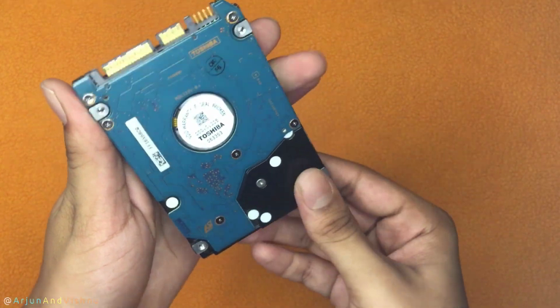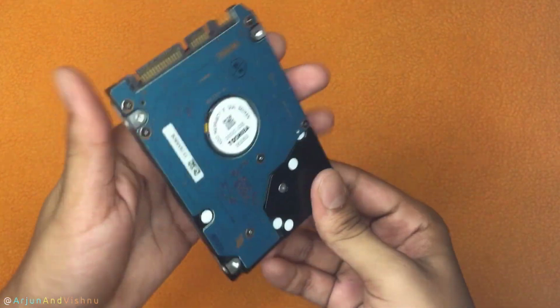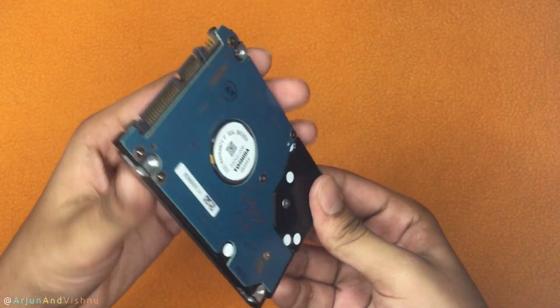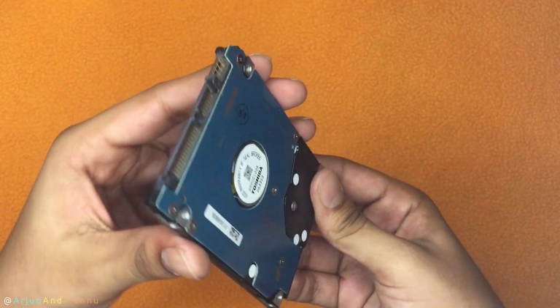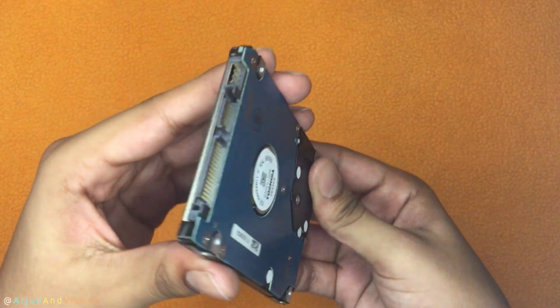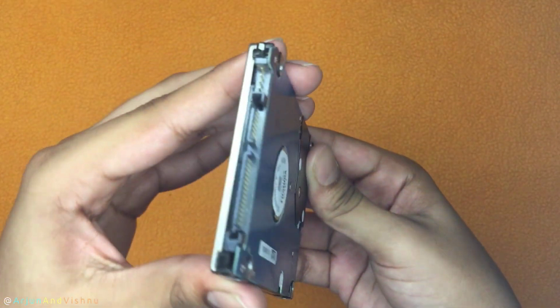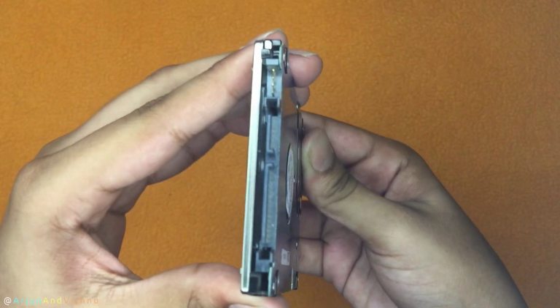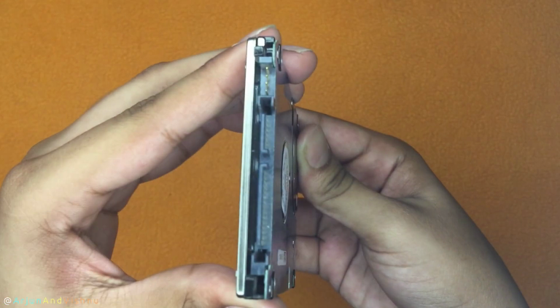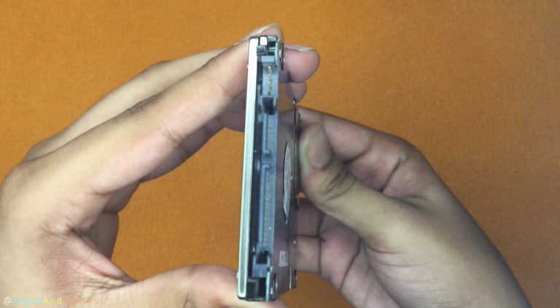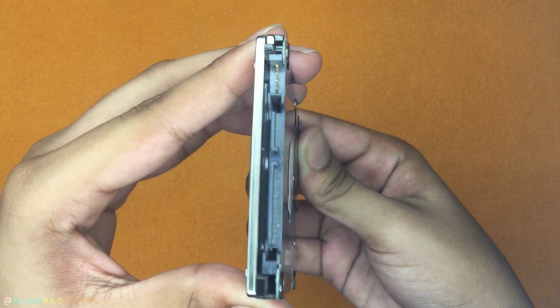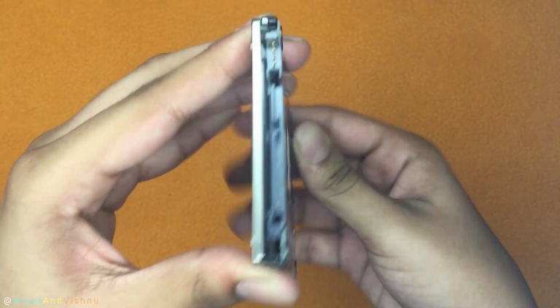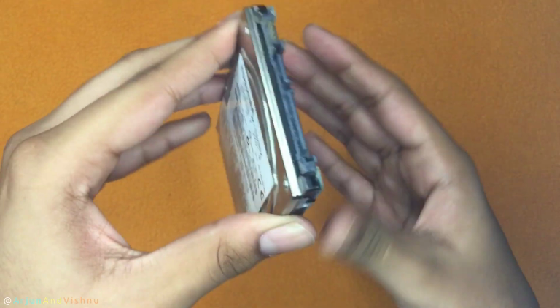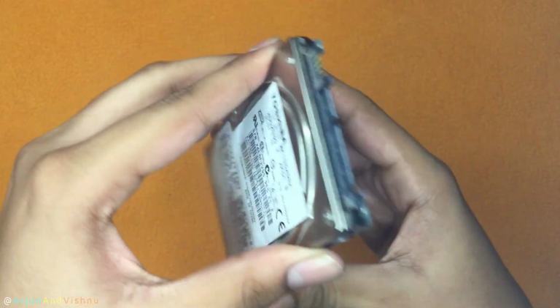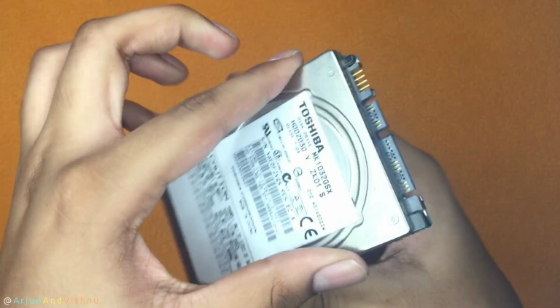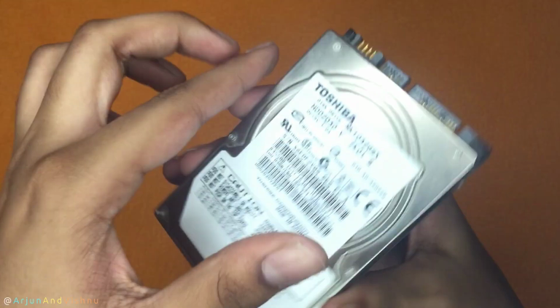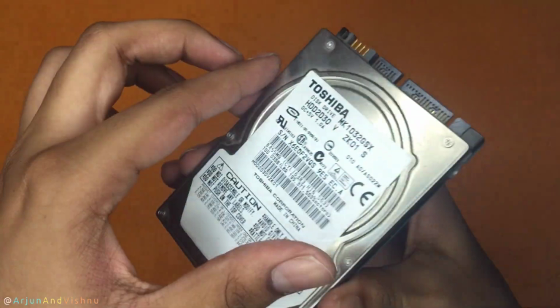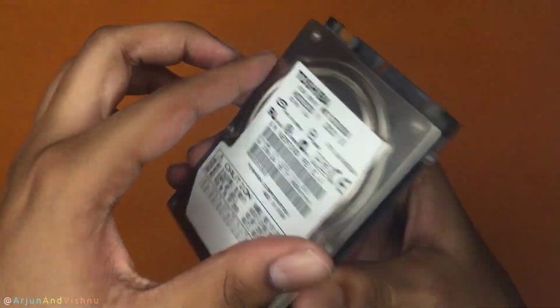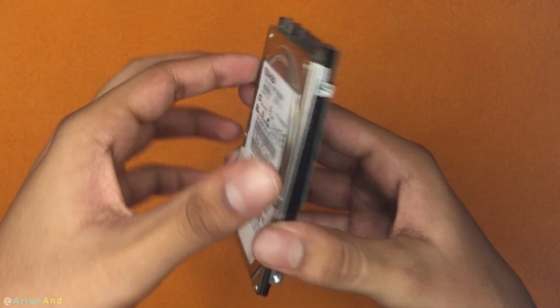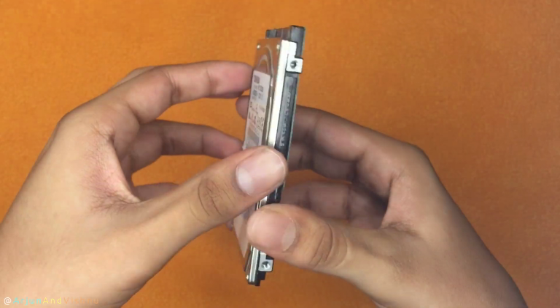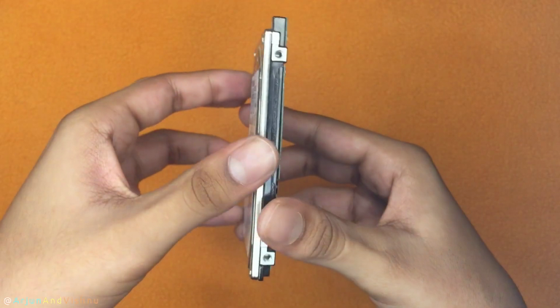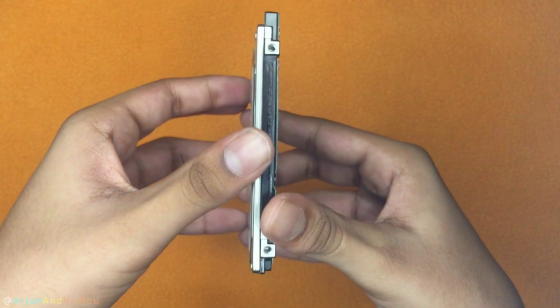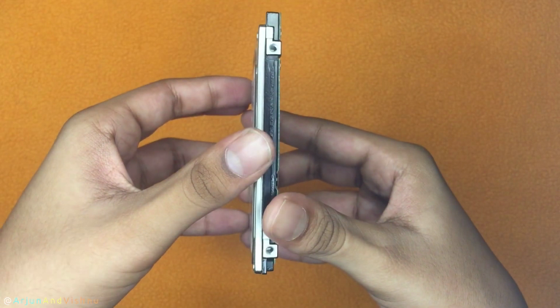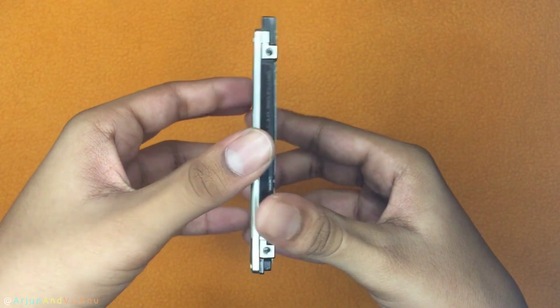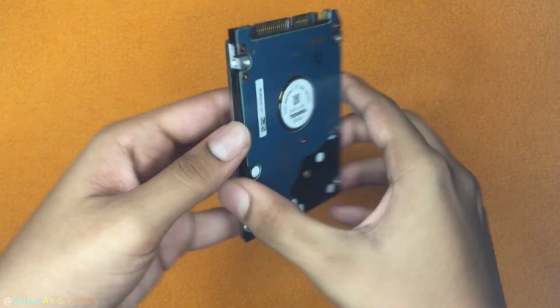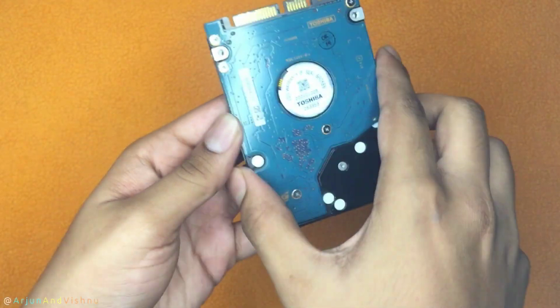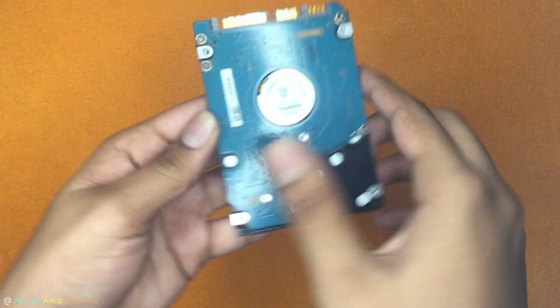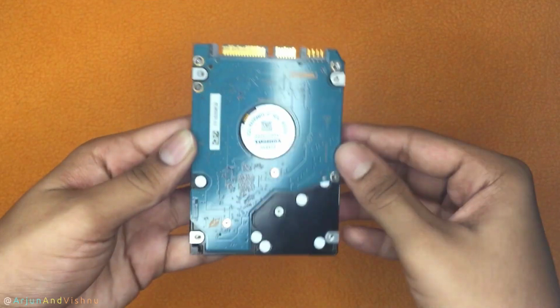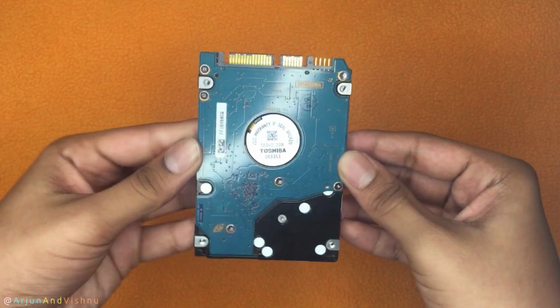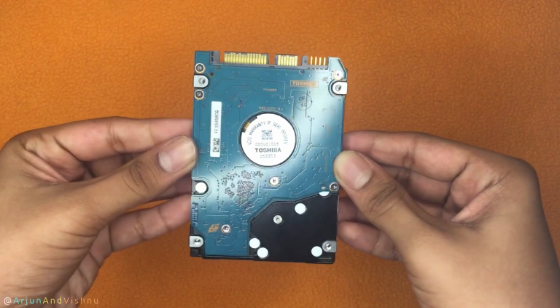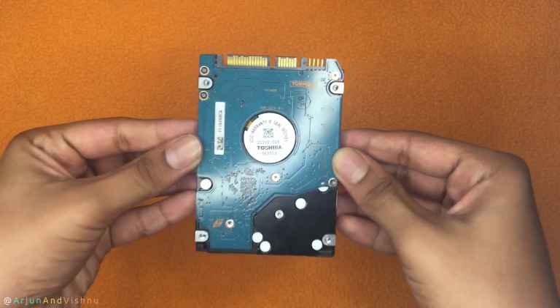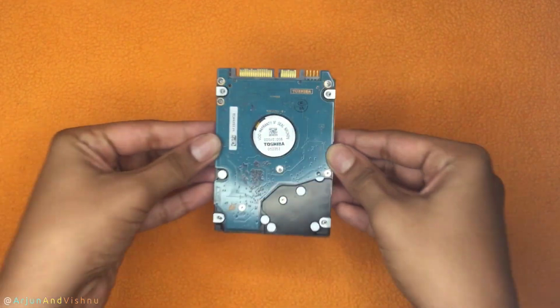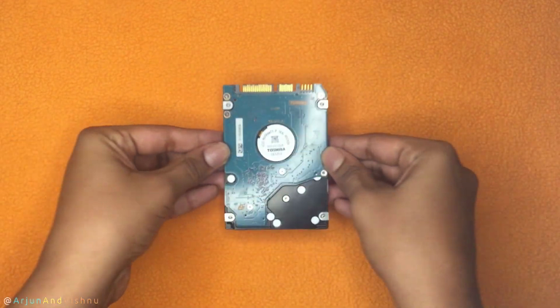Hard disks, in contrast, have exposed circuitry and it is recommended to use the enclosure. It will protect the hard disk from shocks, moisture, and damage due to falls.